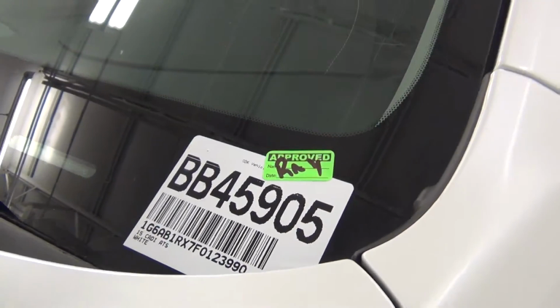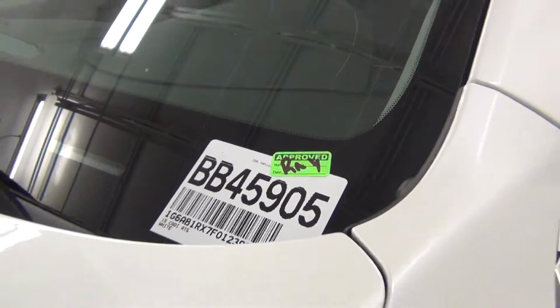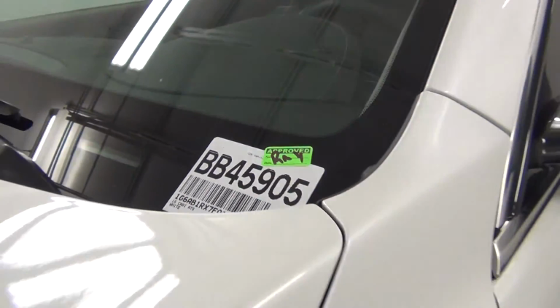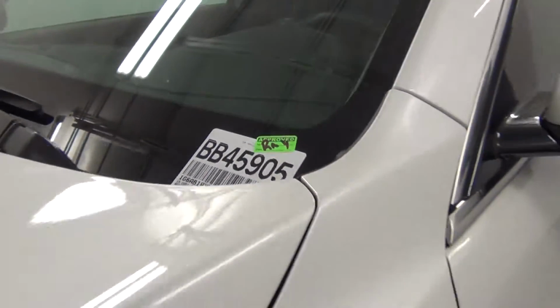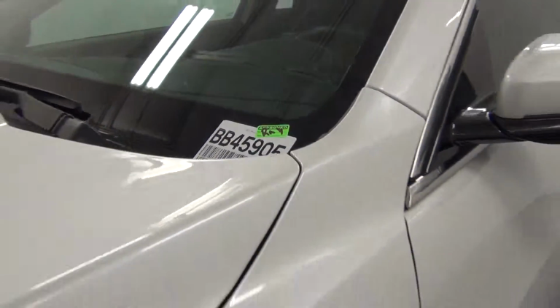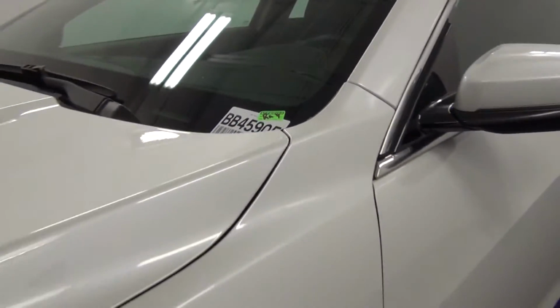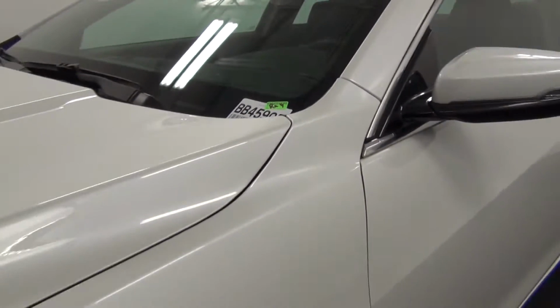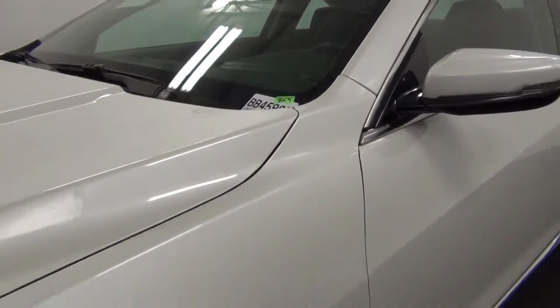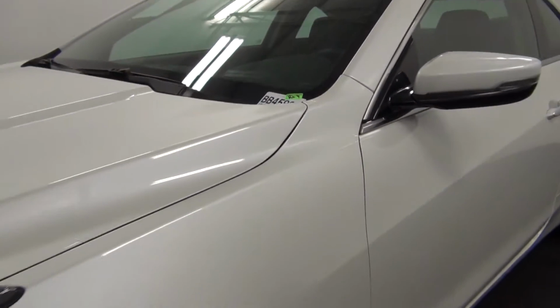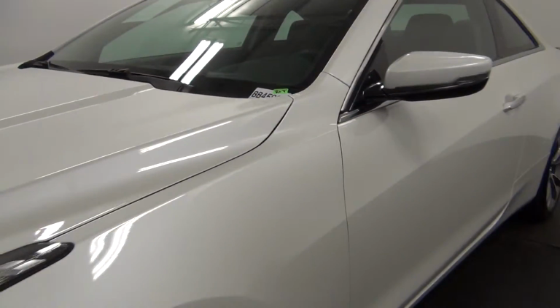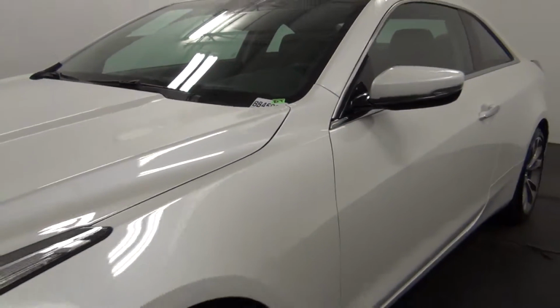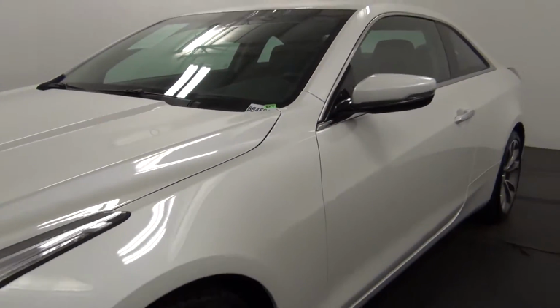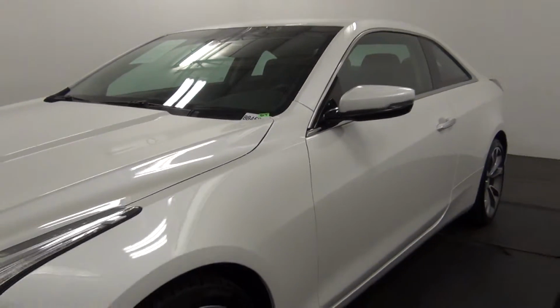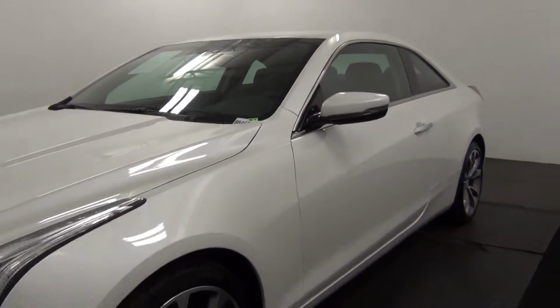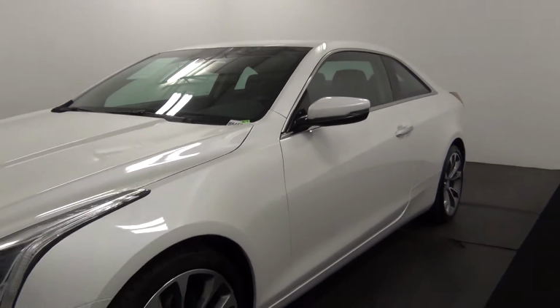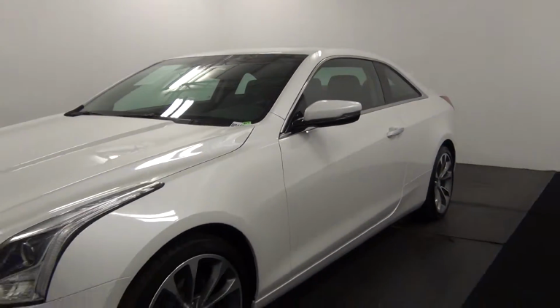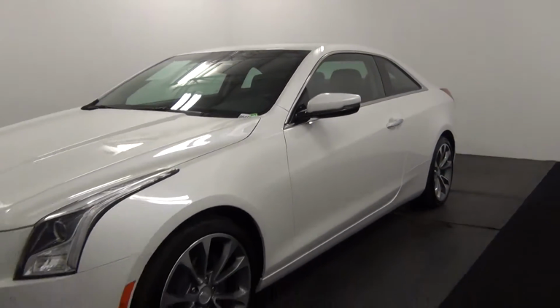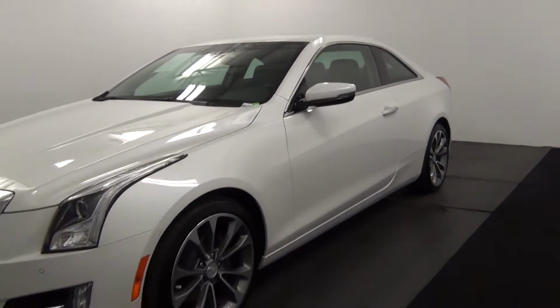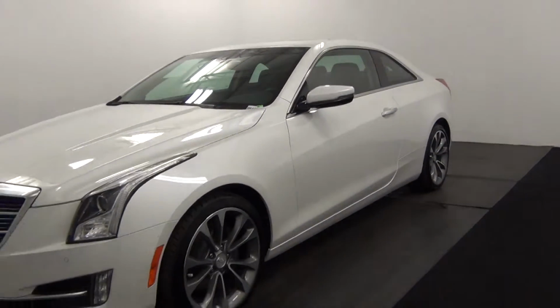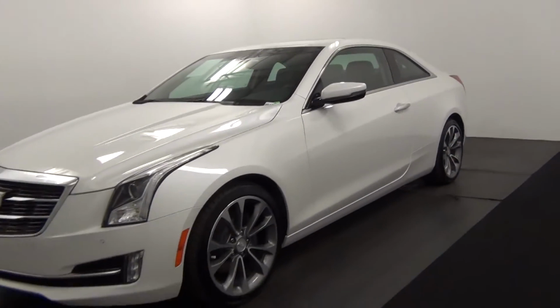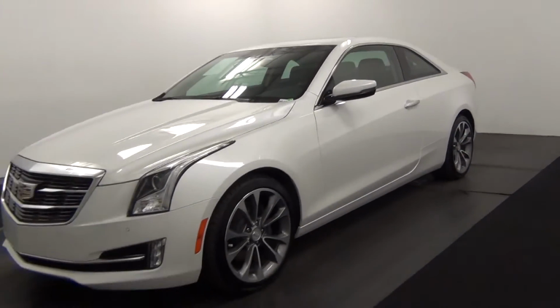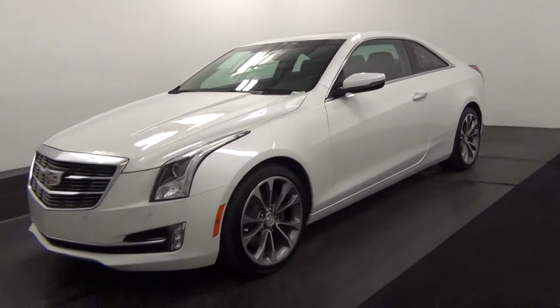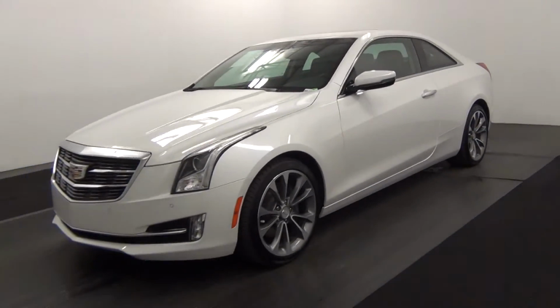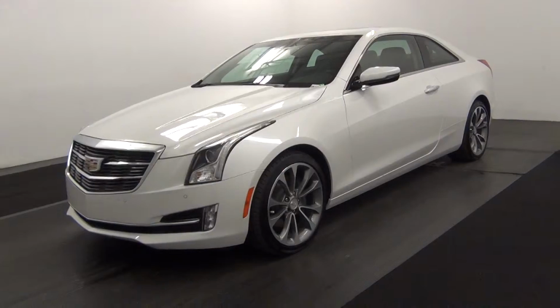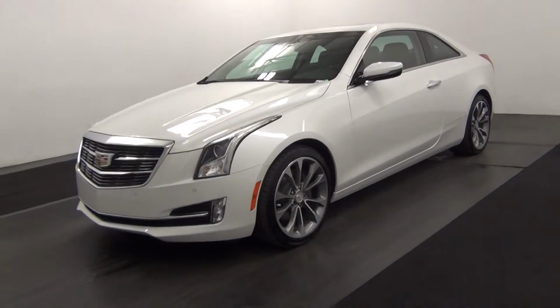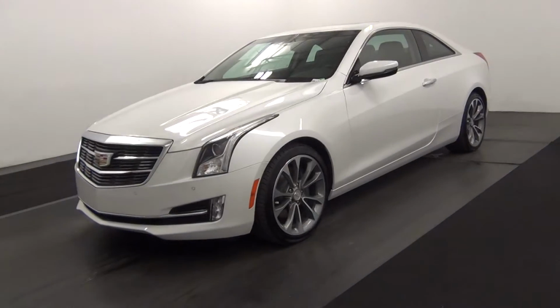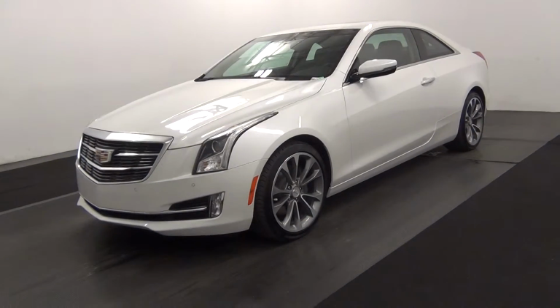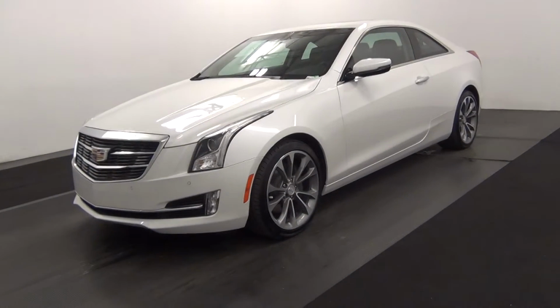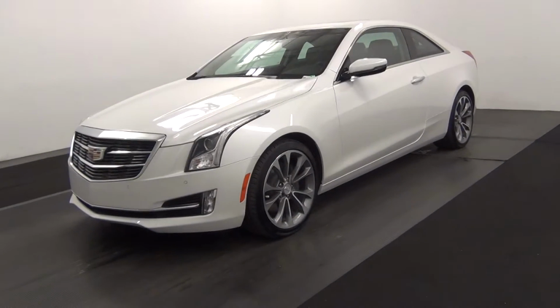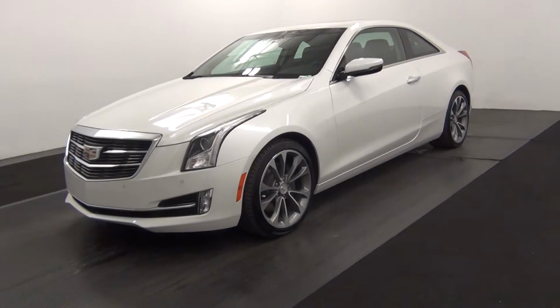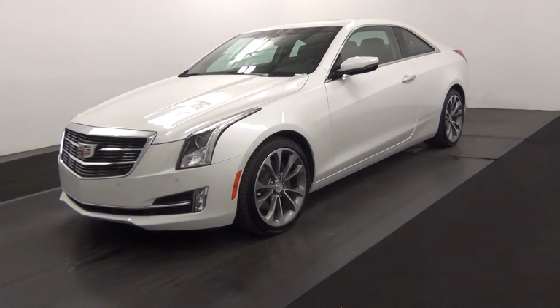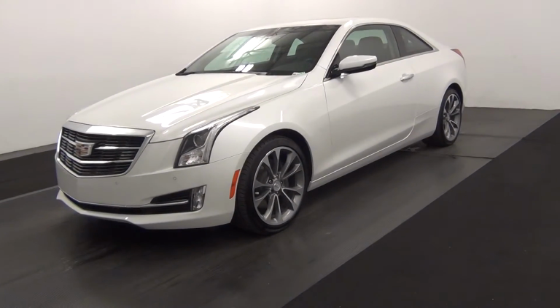Today we'll walk around a 2015 Cadillac ATS, stock number BB45905.